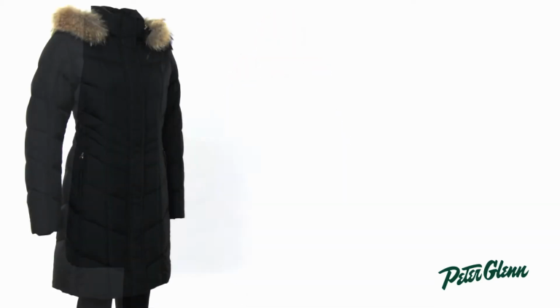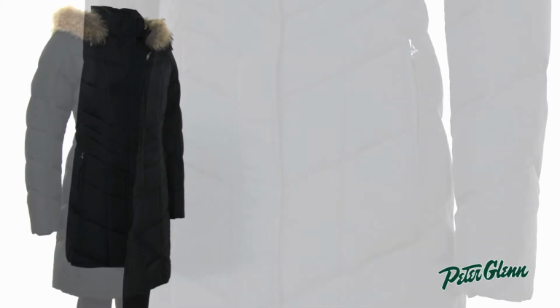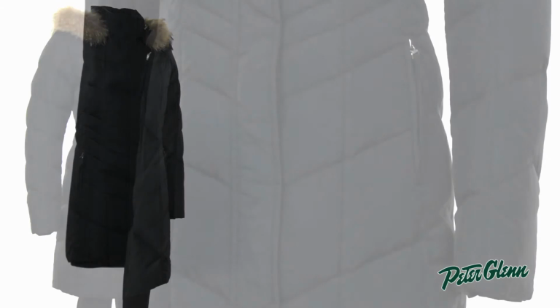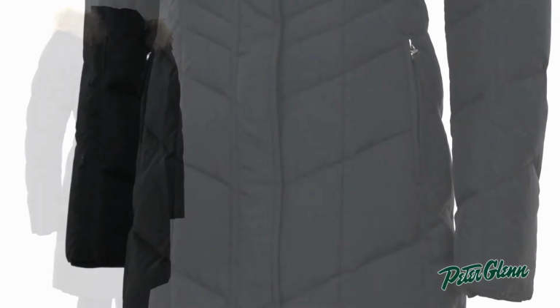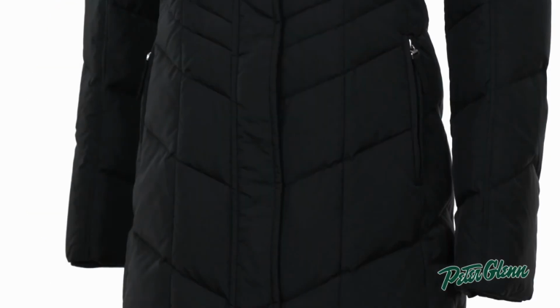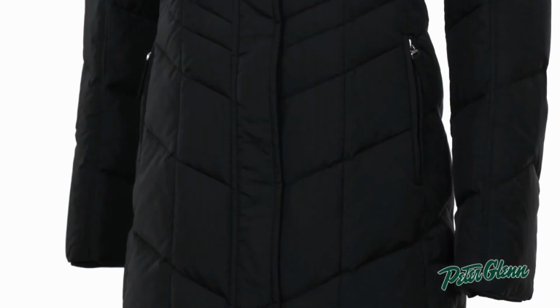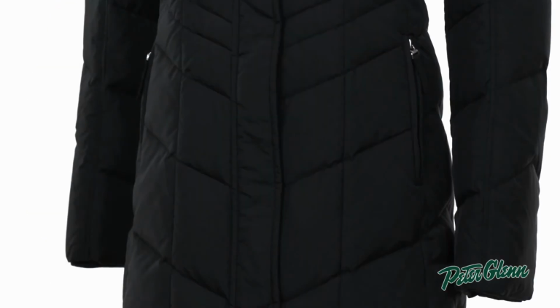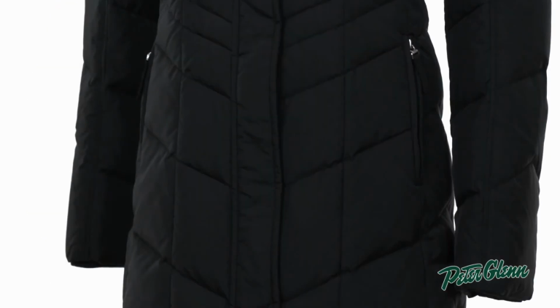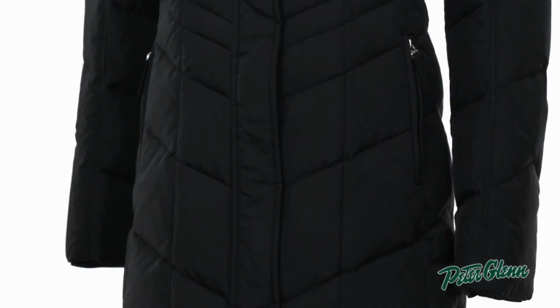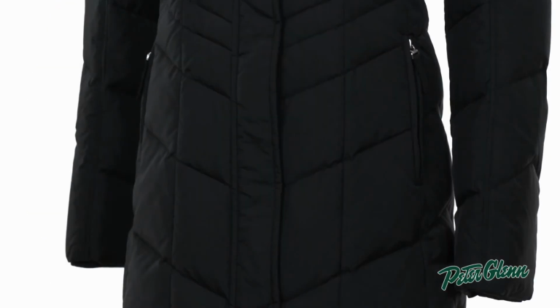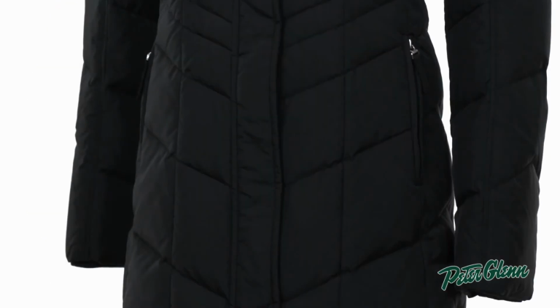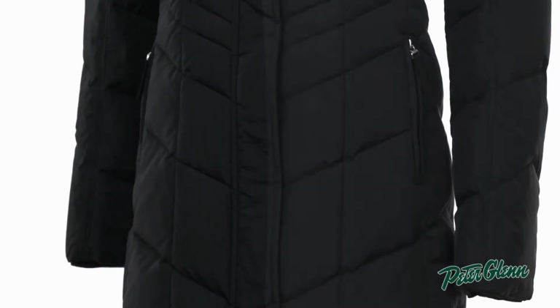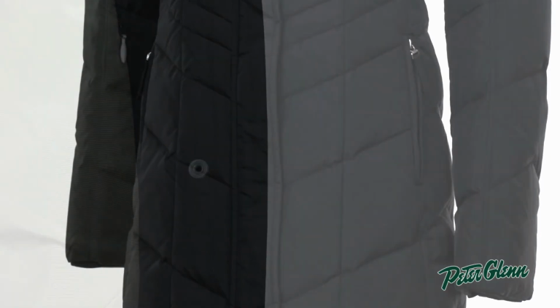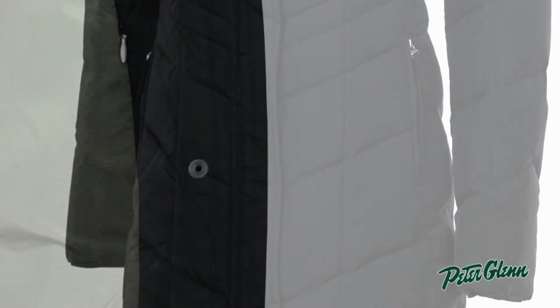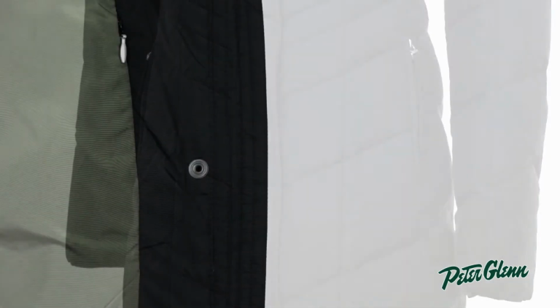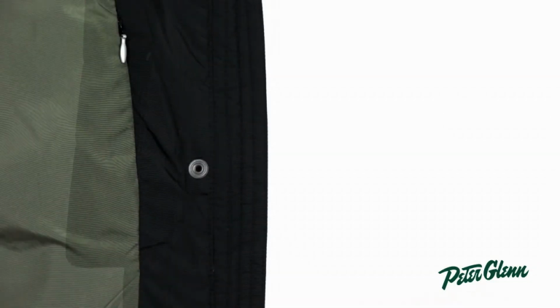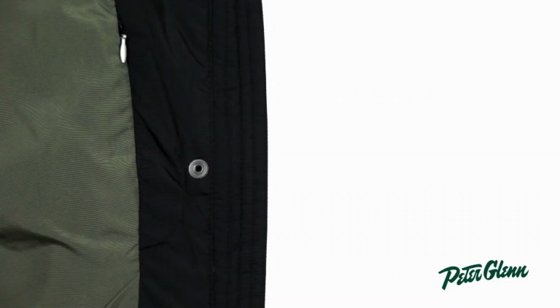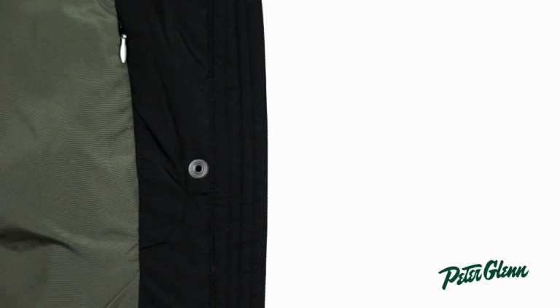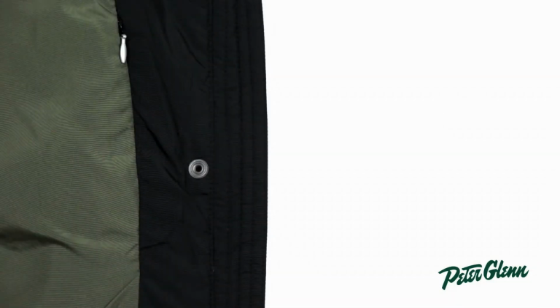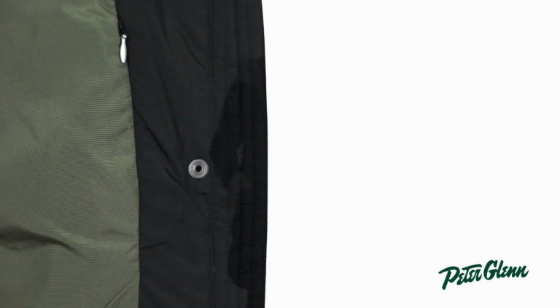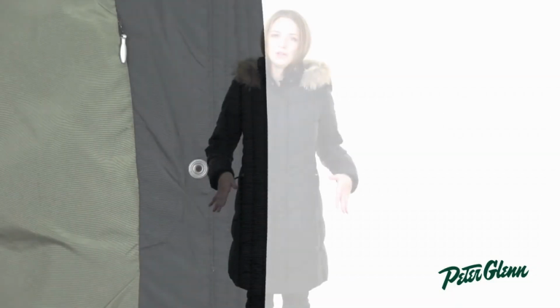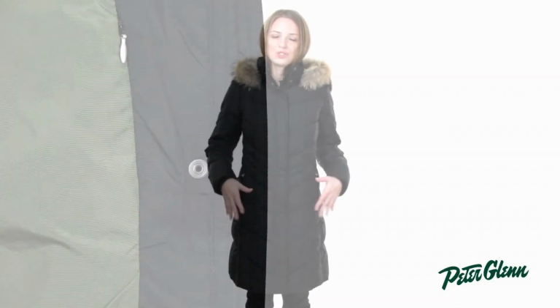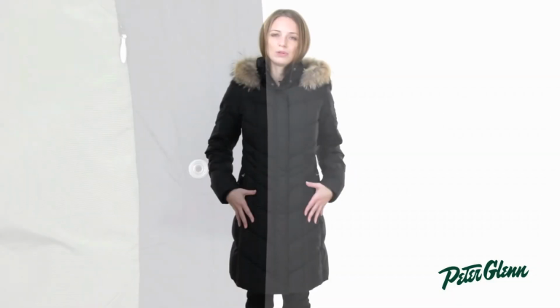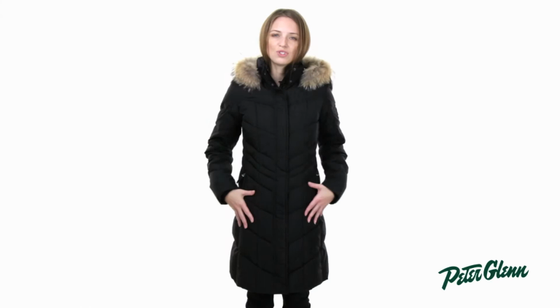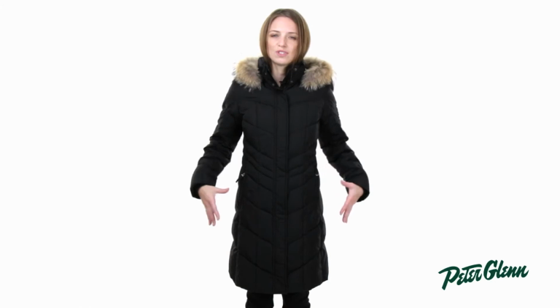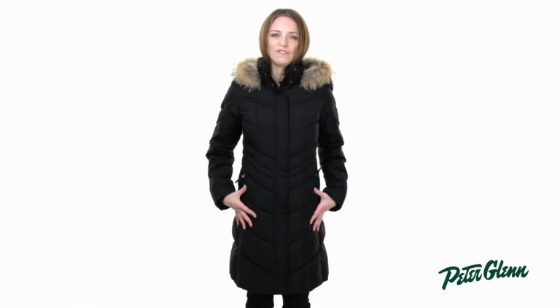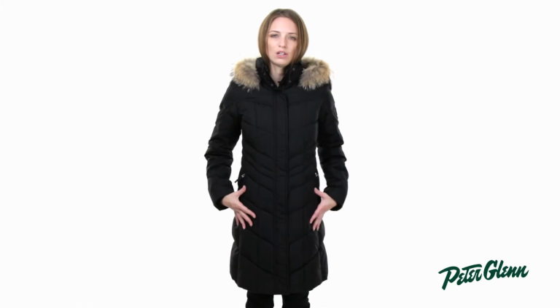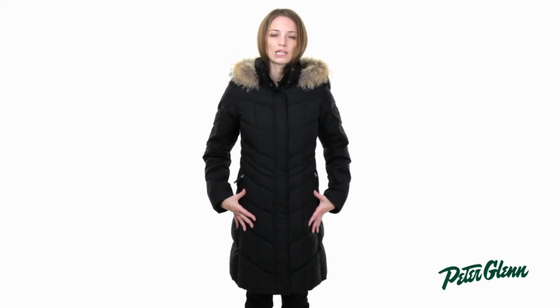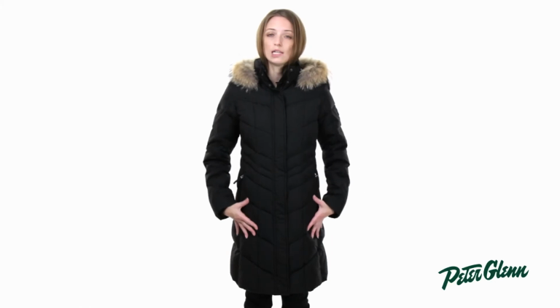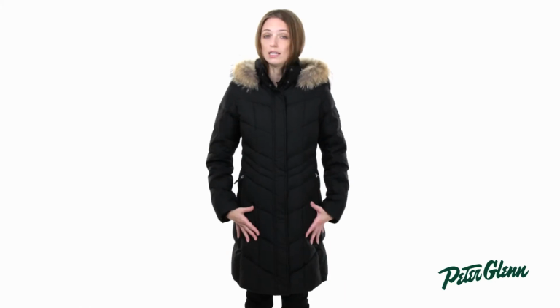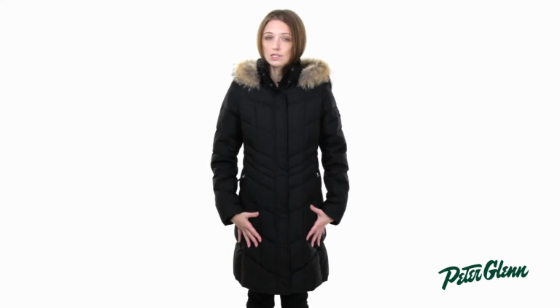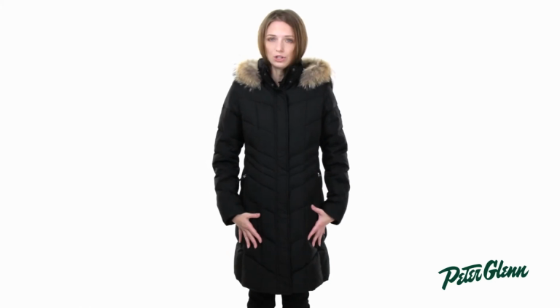There are a couple pockets on this jacket — two at the waist and one on the inside. All three of them are zippered, so if you have stuff in there, it's going to stay nice and secure.